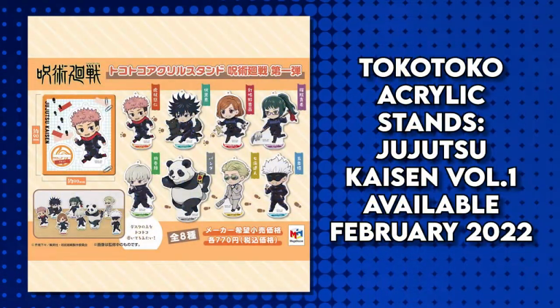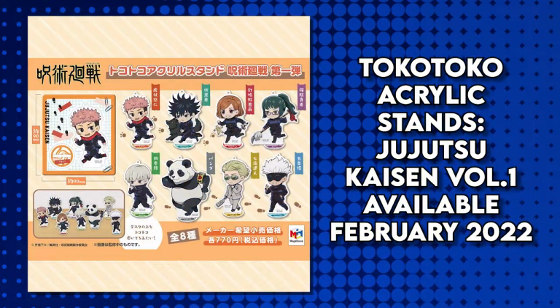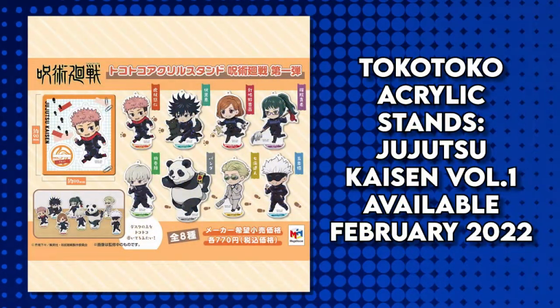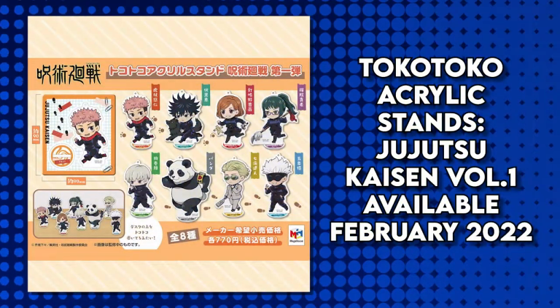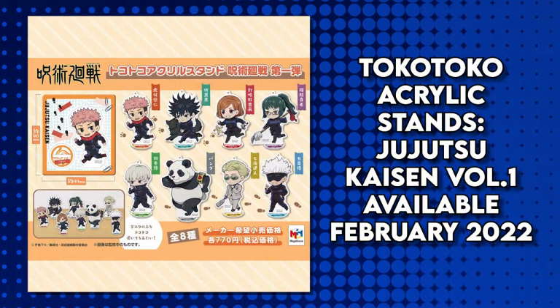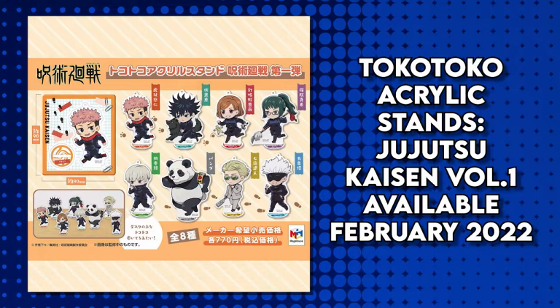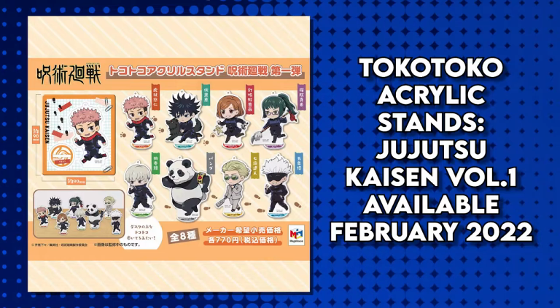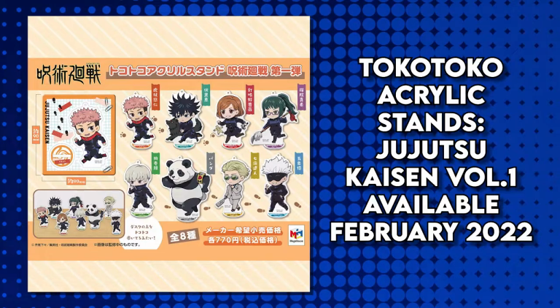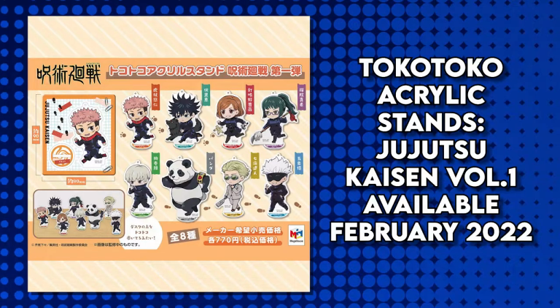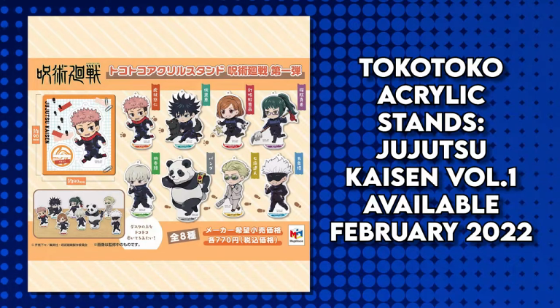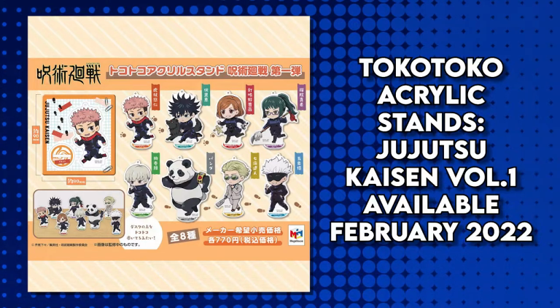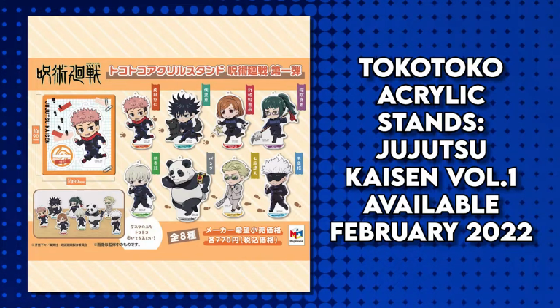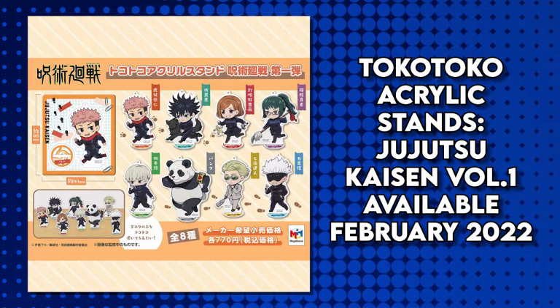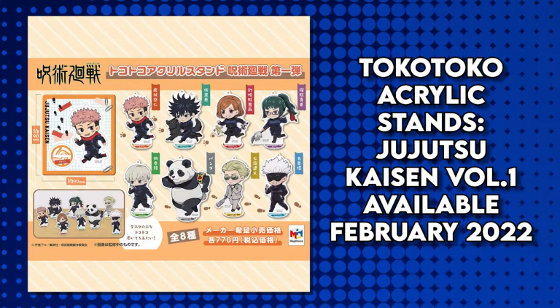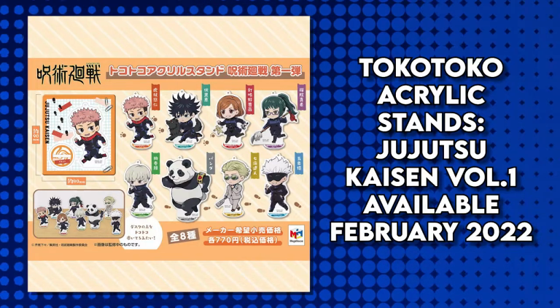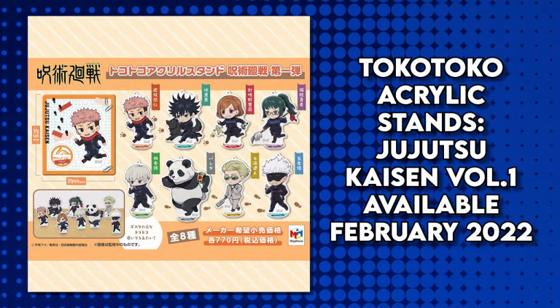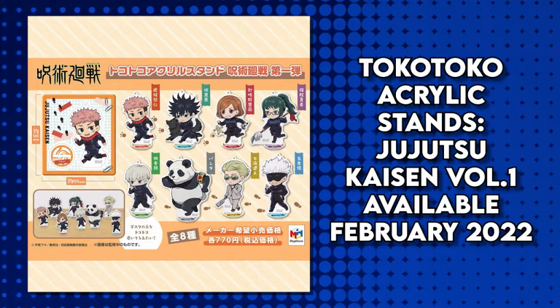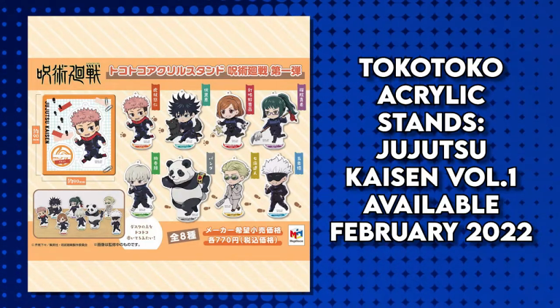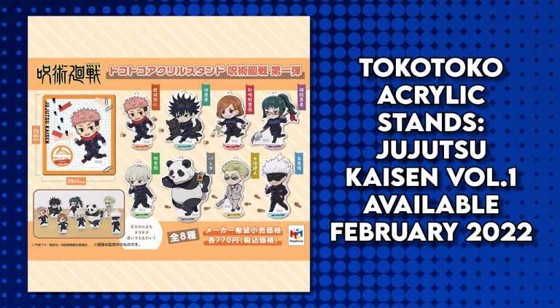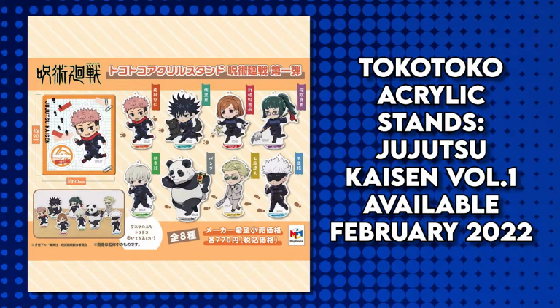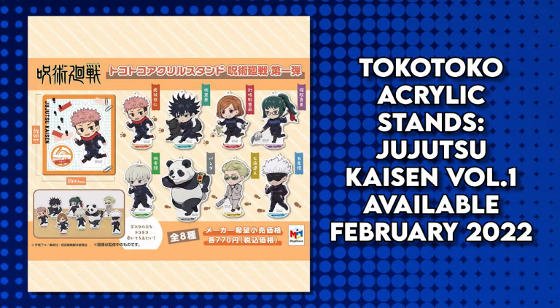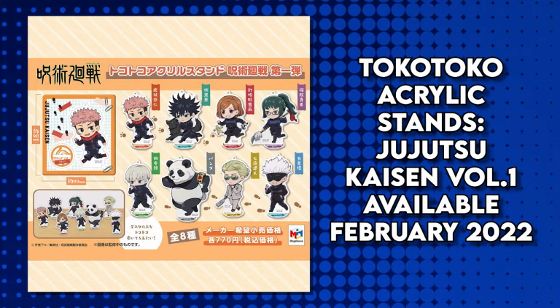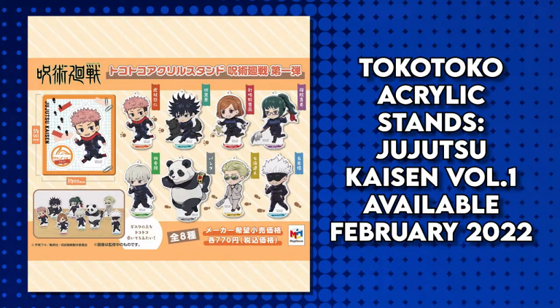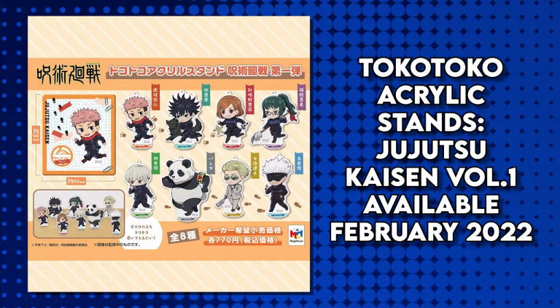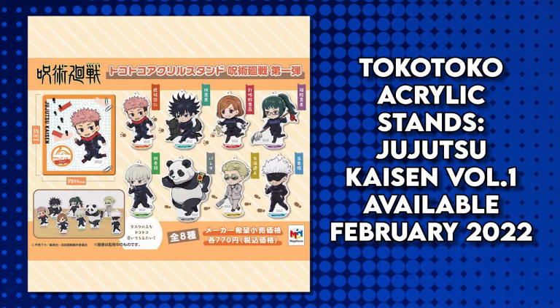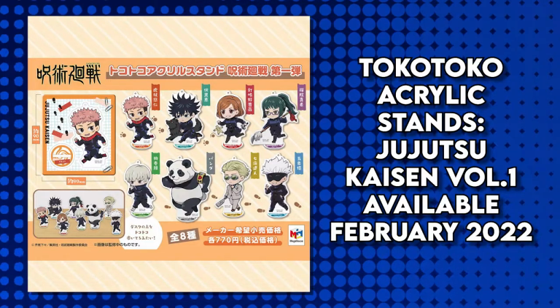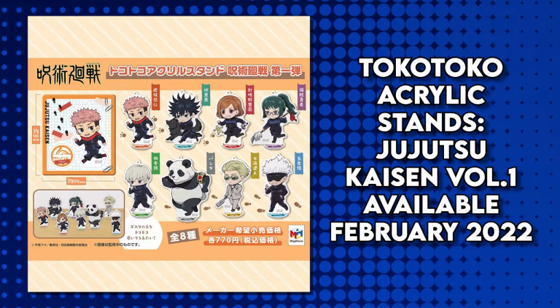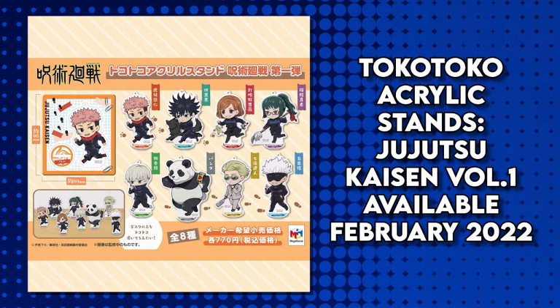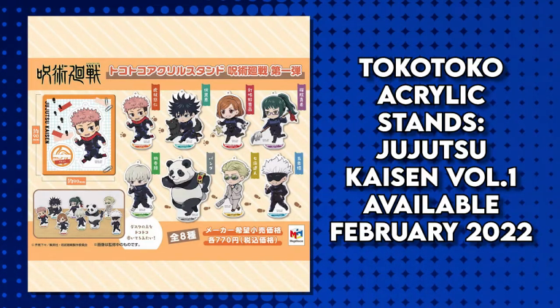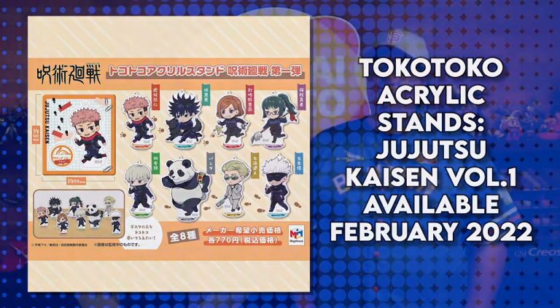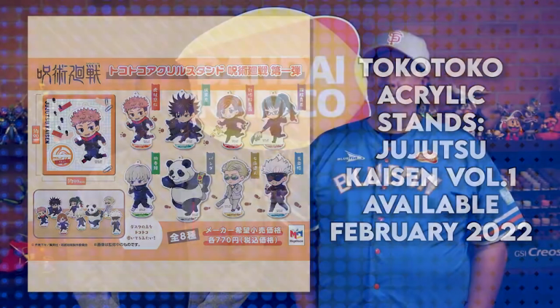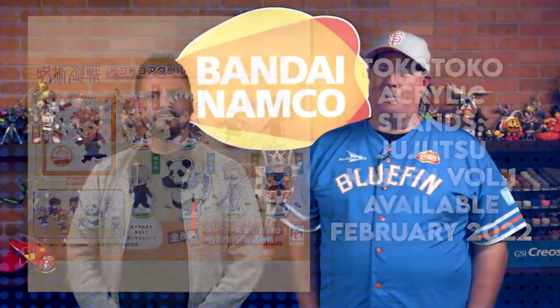These items are available for pre-order now, wherever Mega House items are sold. They're going to be $11 each, and they release in February.